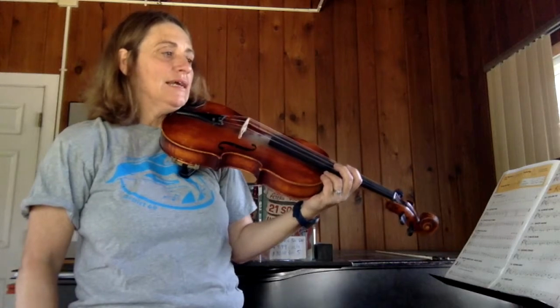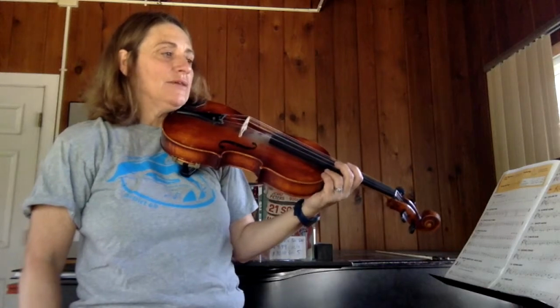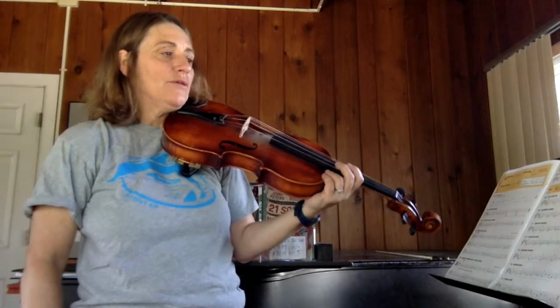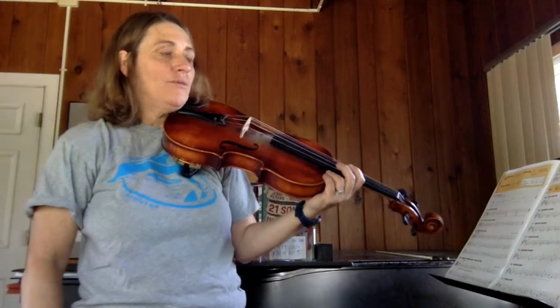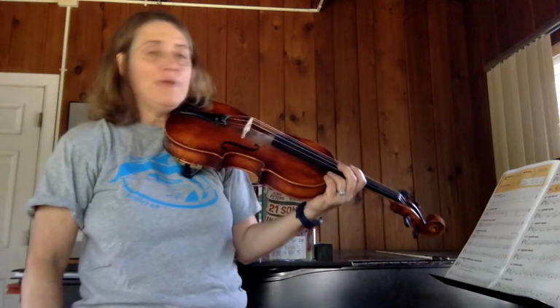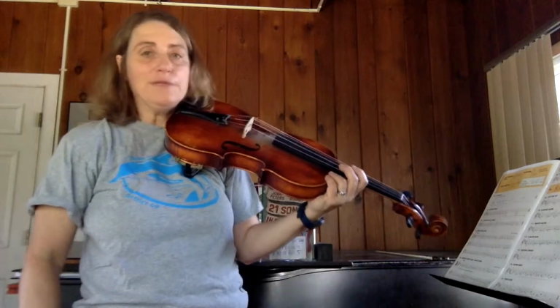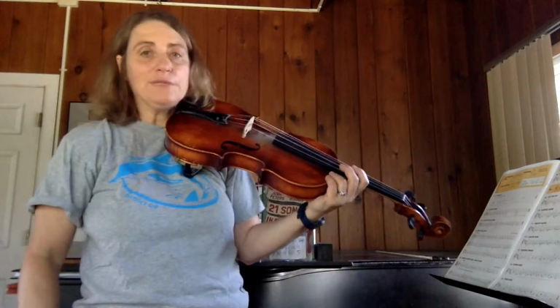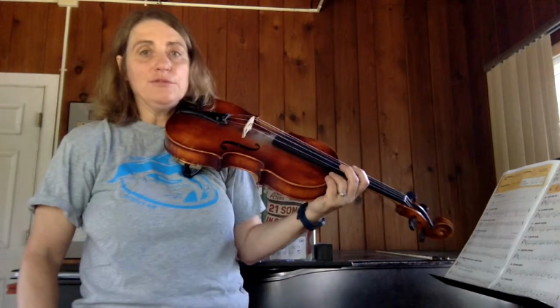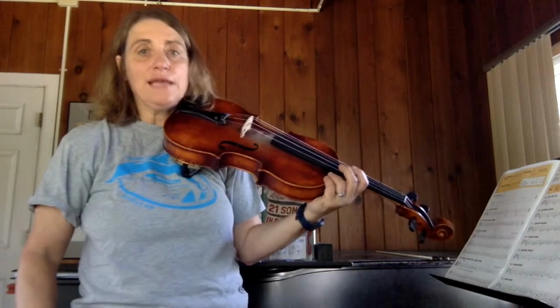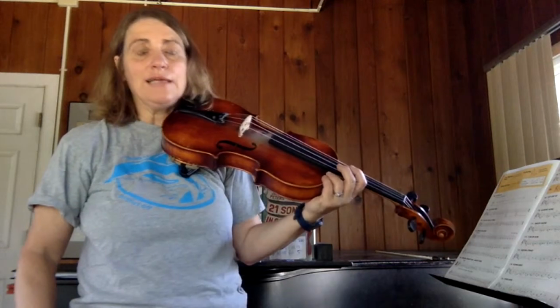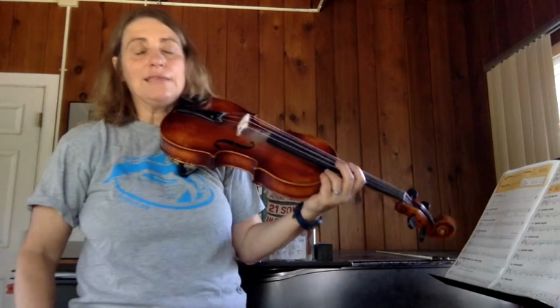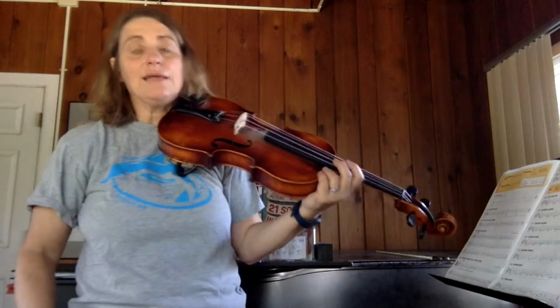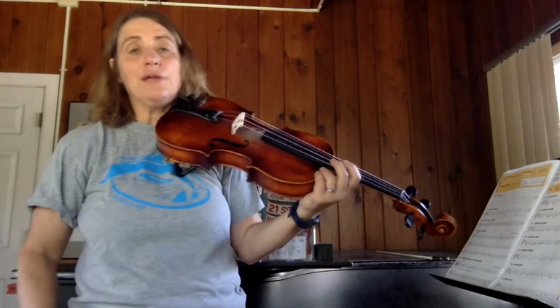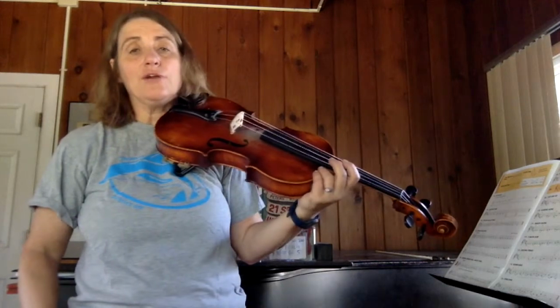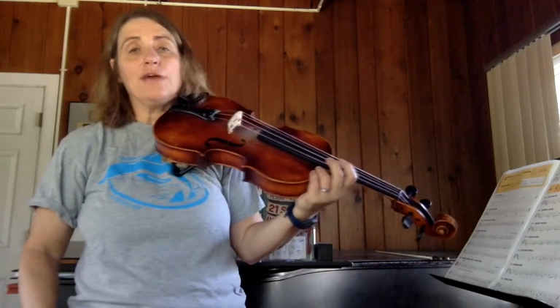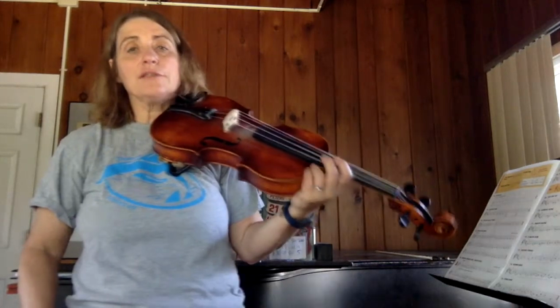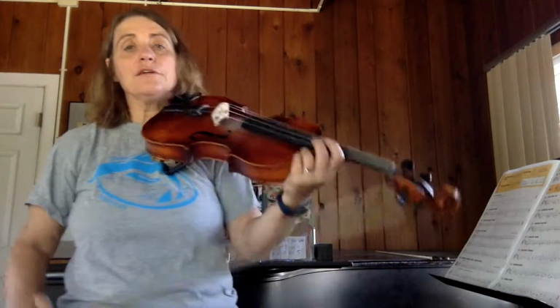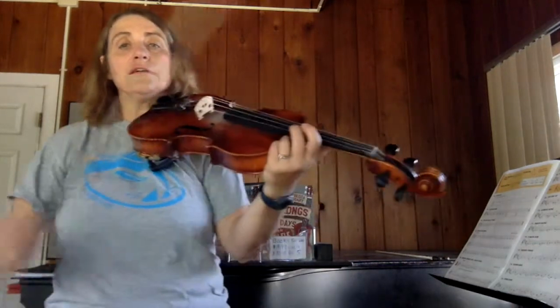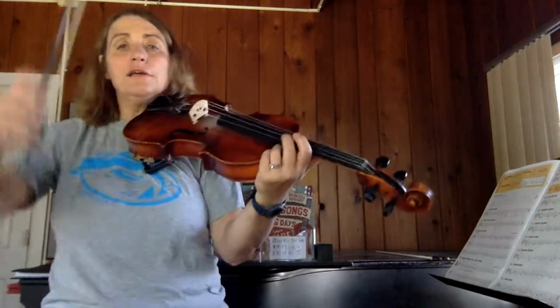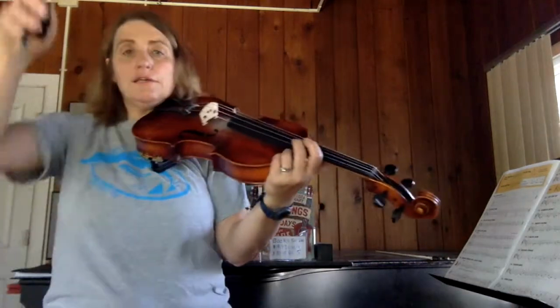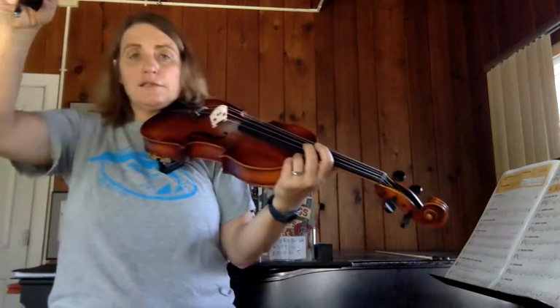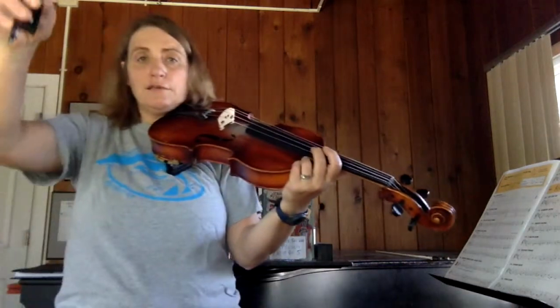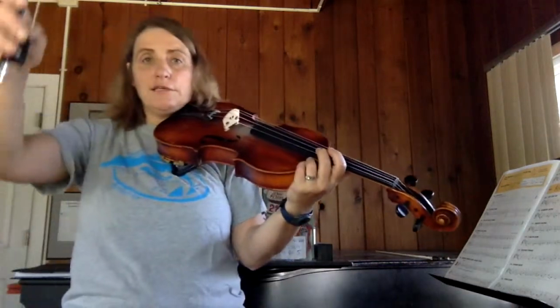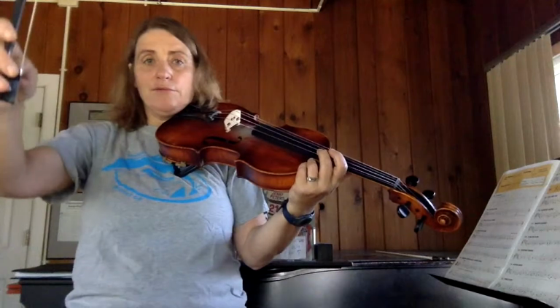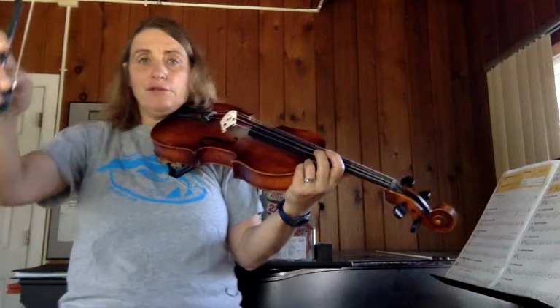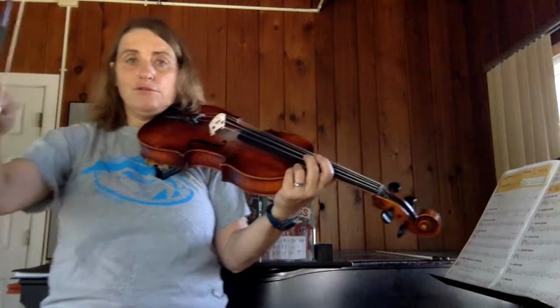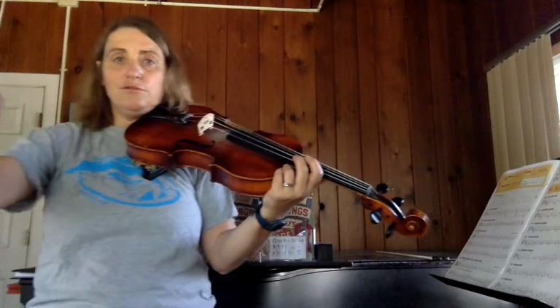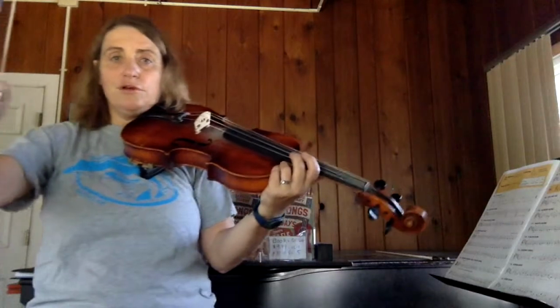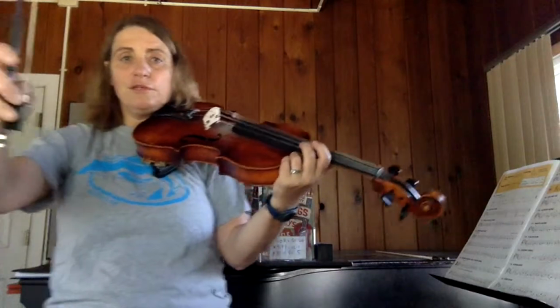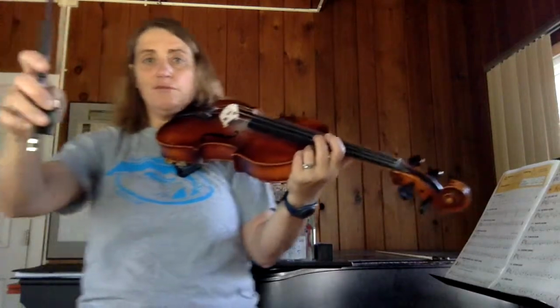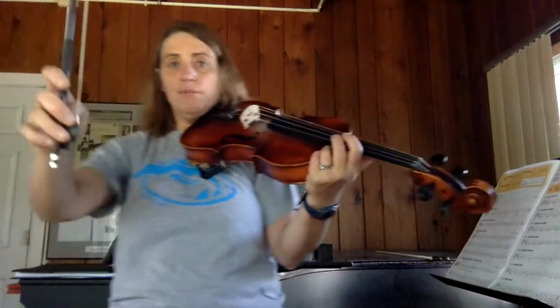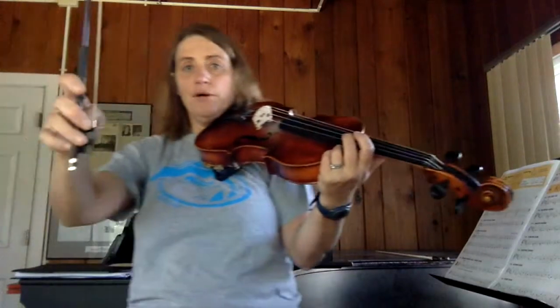The whole point with Smooth Sailing is that we learn how to slur. A slur is when we do two notes in one bow.